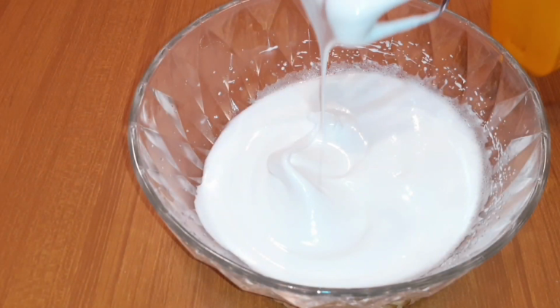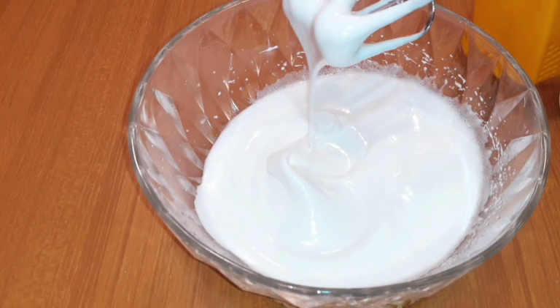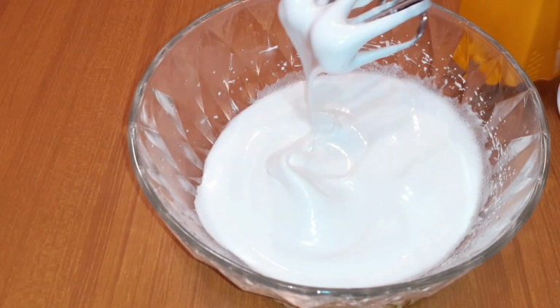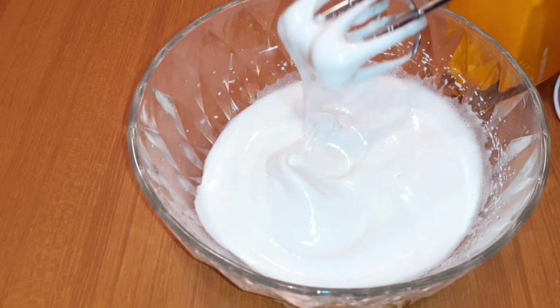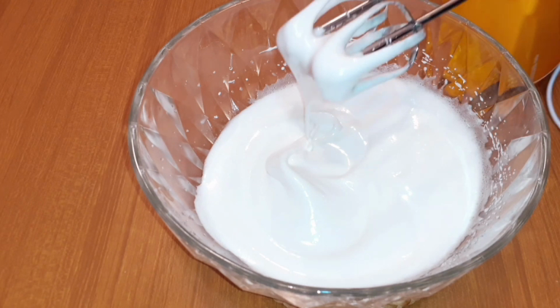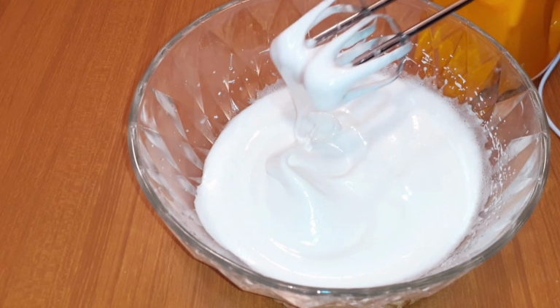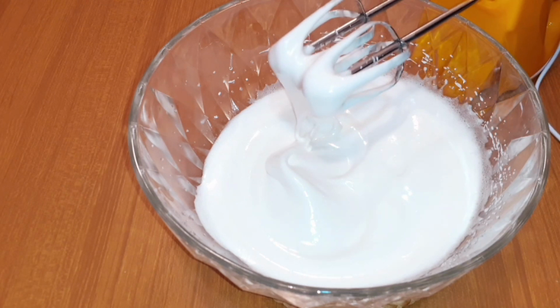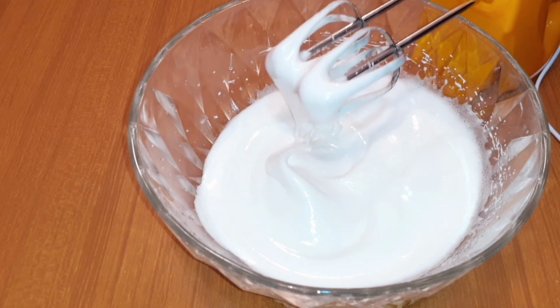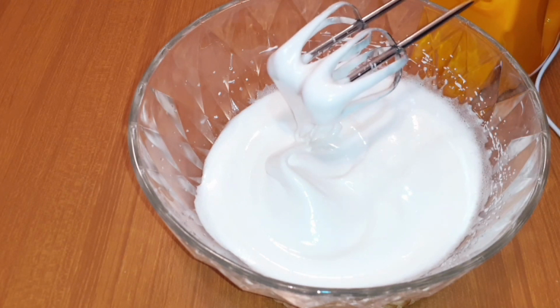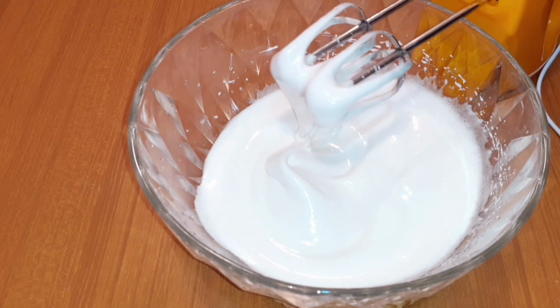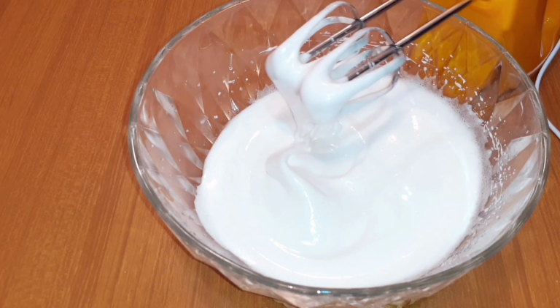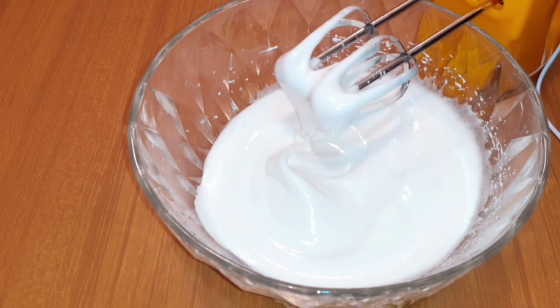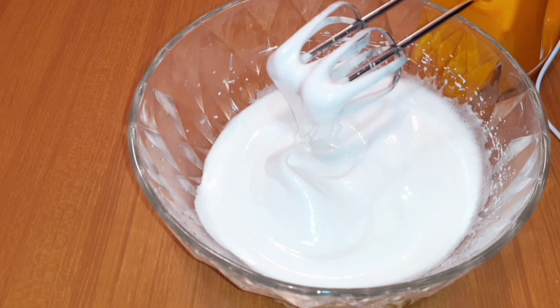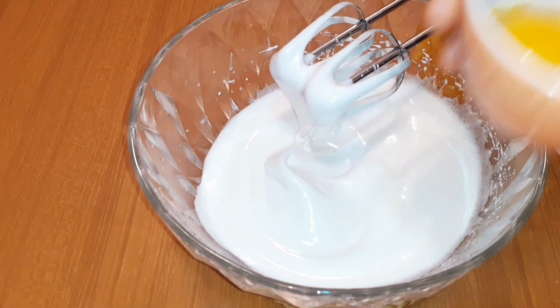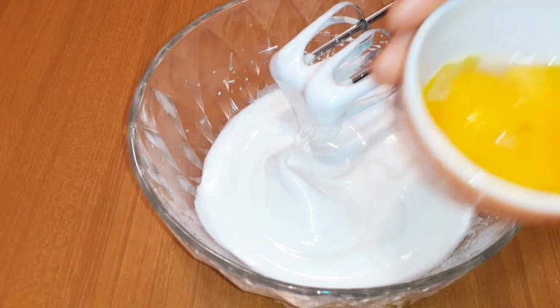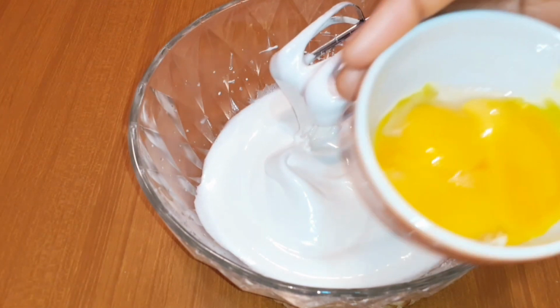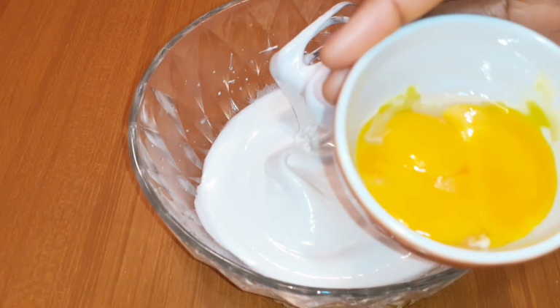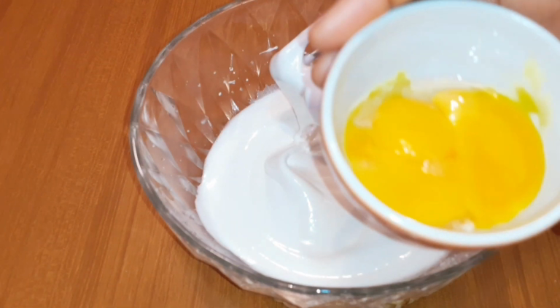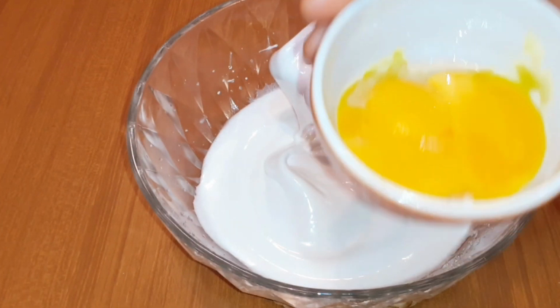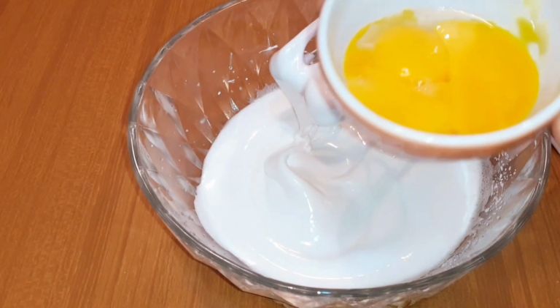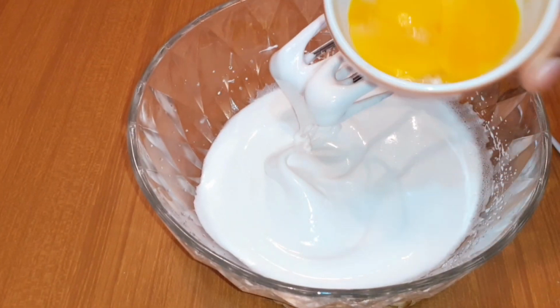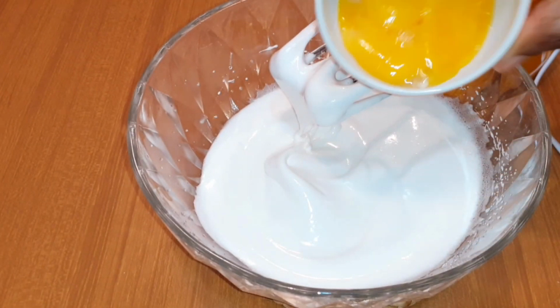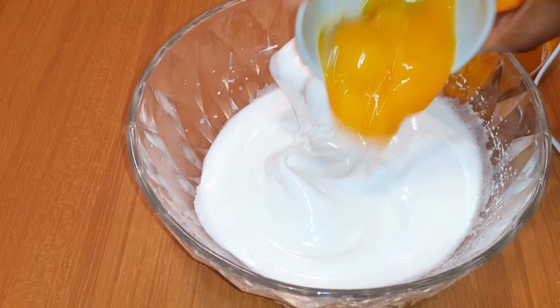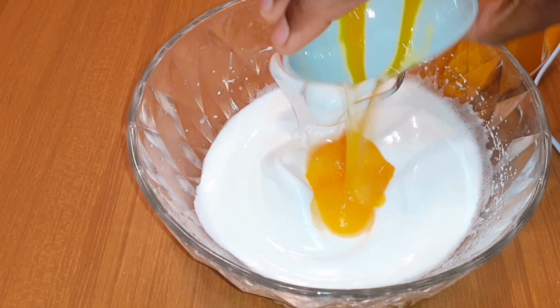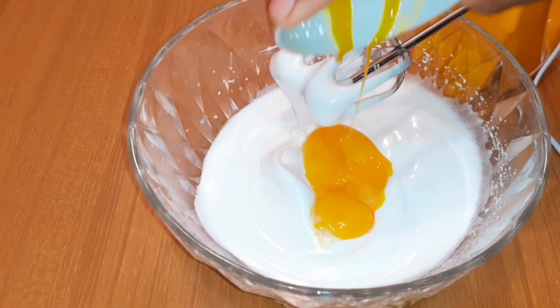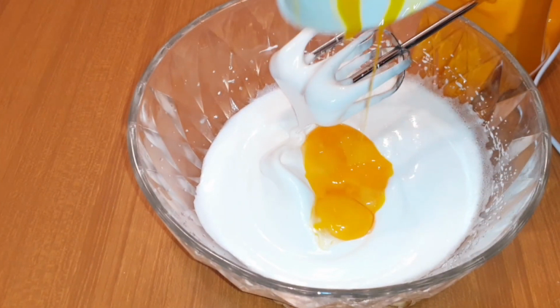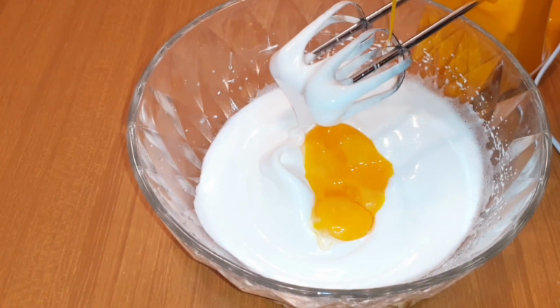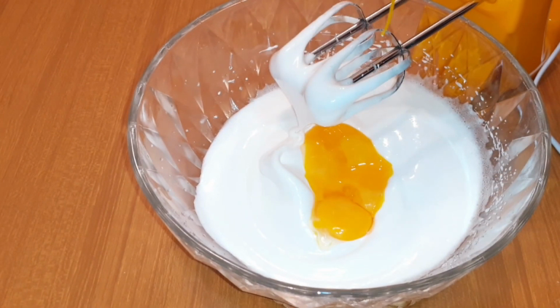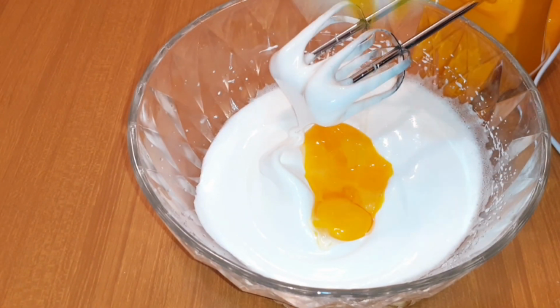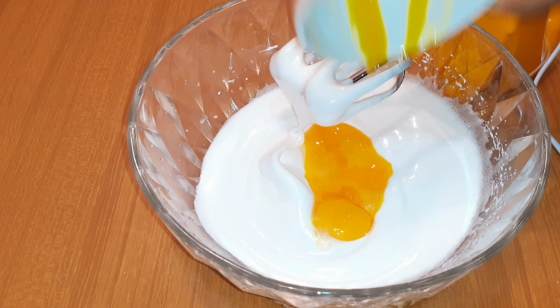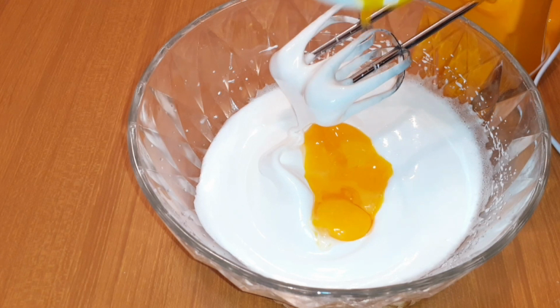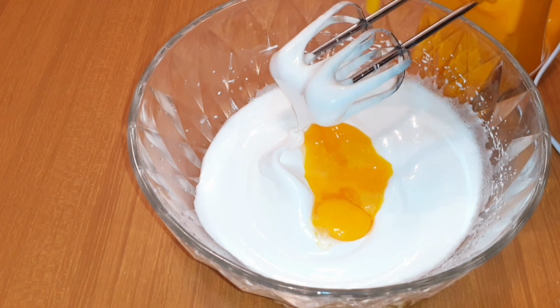This is after adding the sugar. Then I'm going to be adding the yolks. Thereafter, I will whisk until everything blends together.